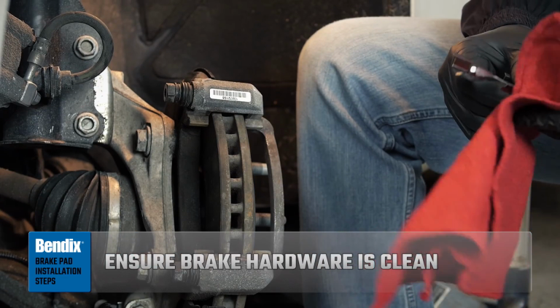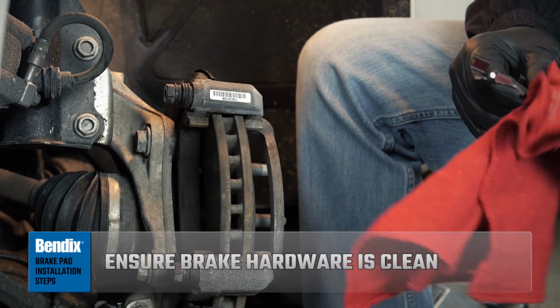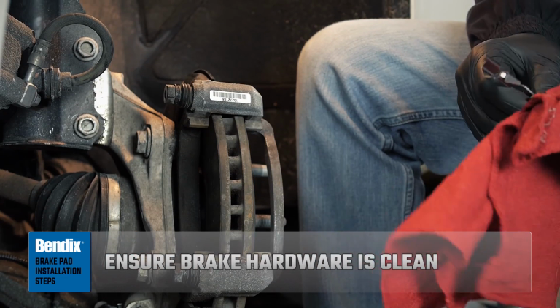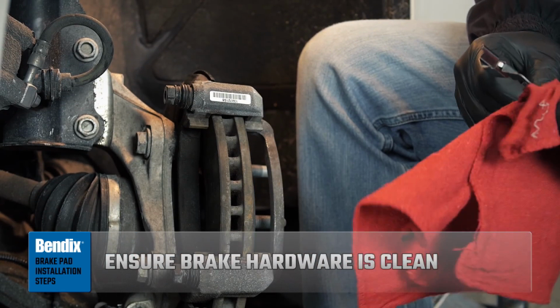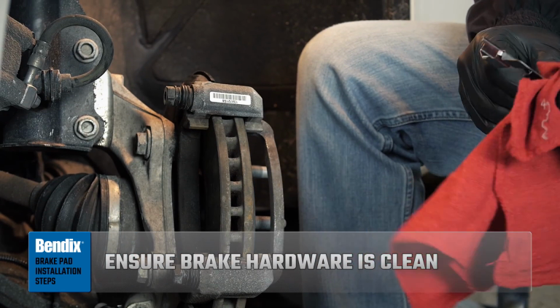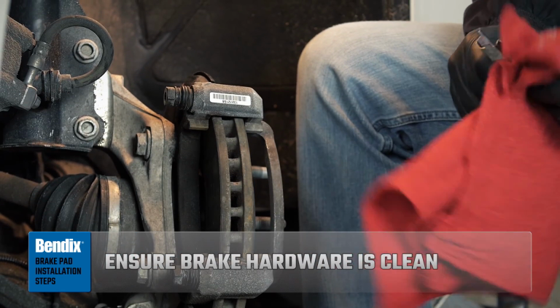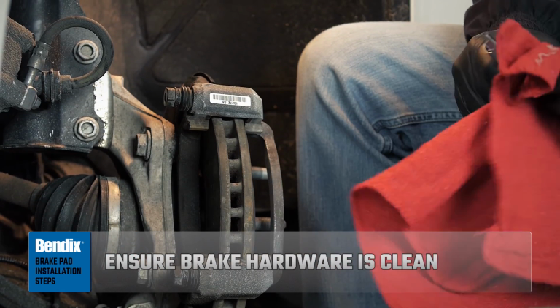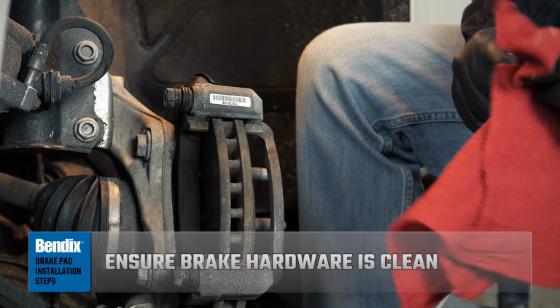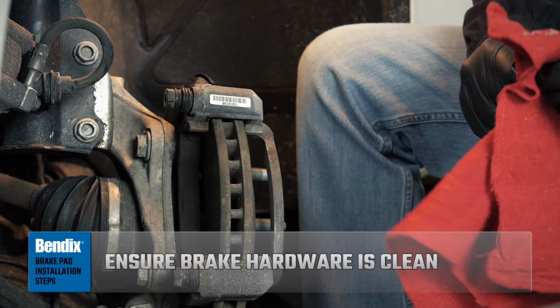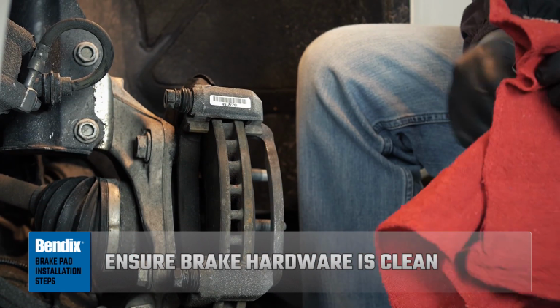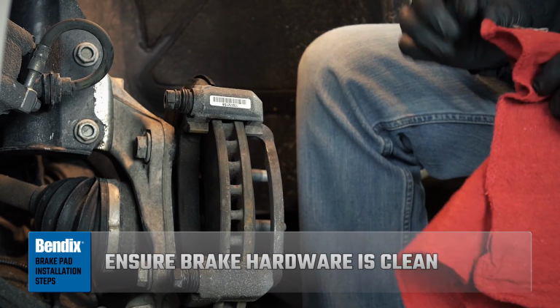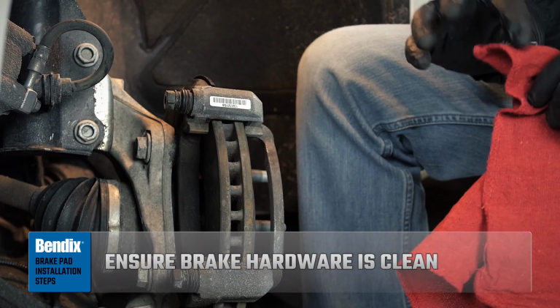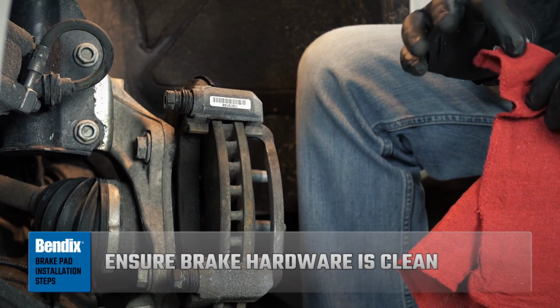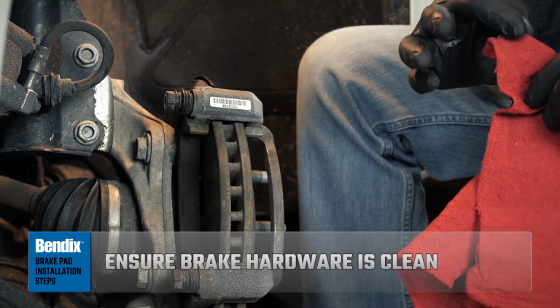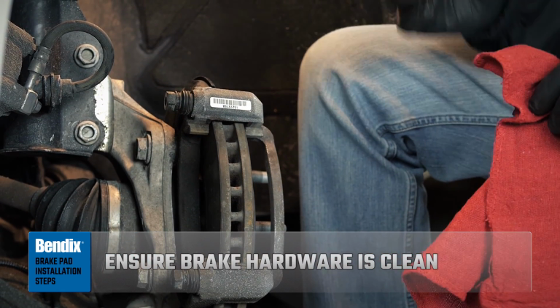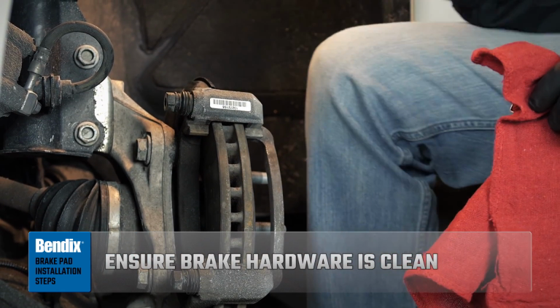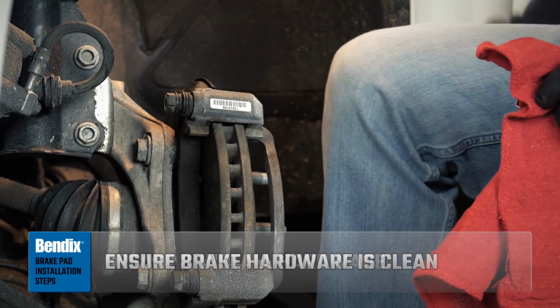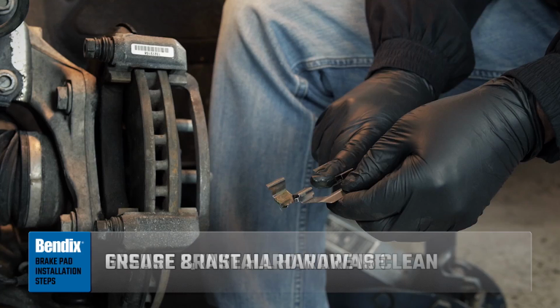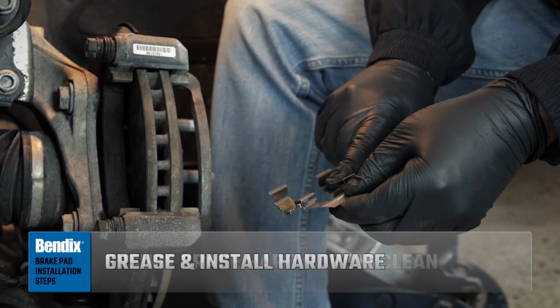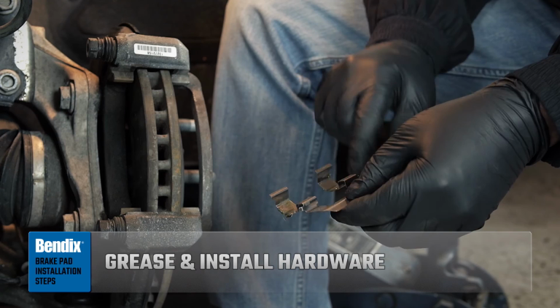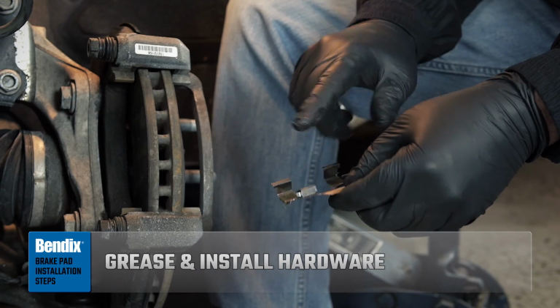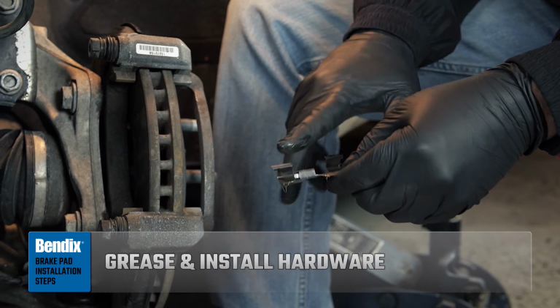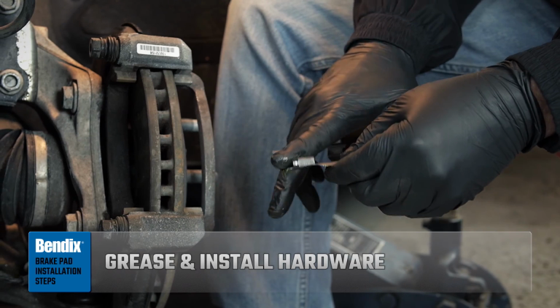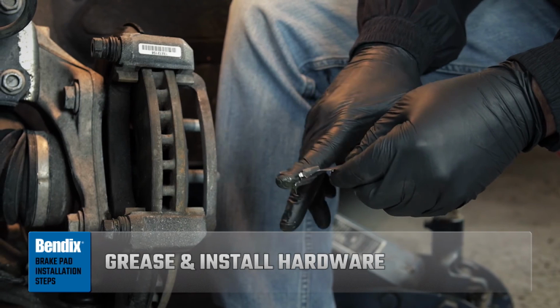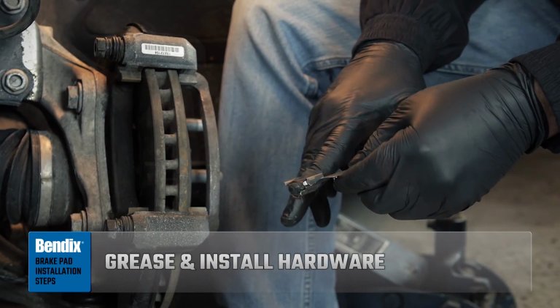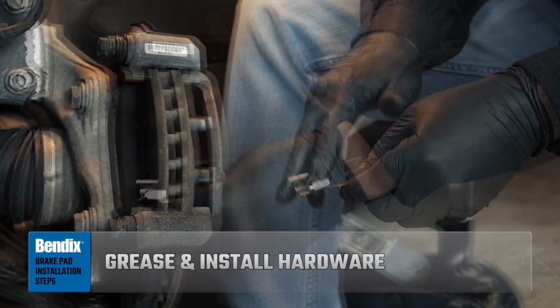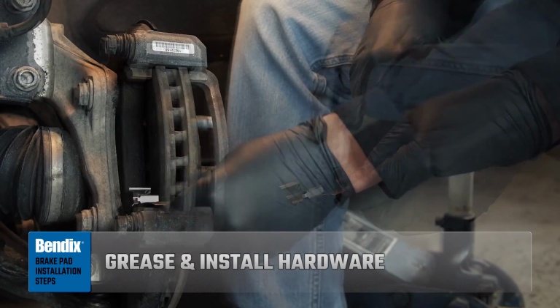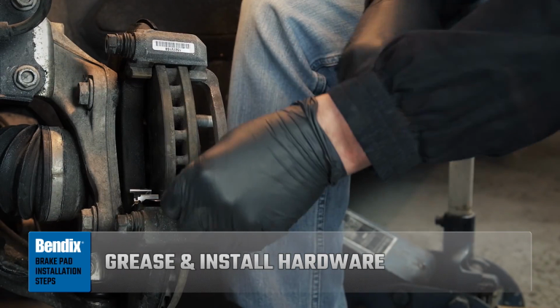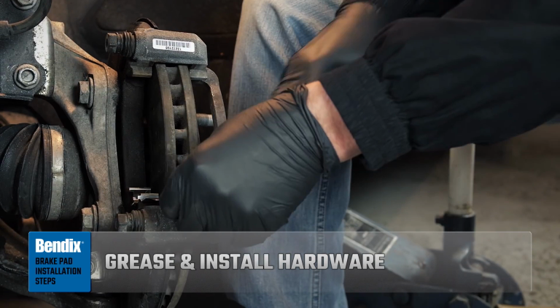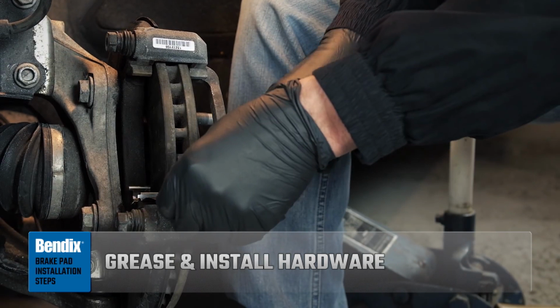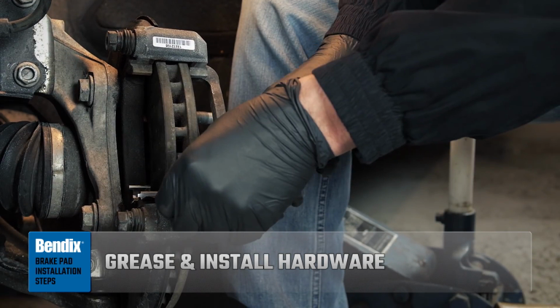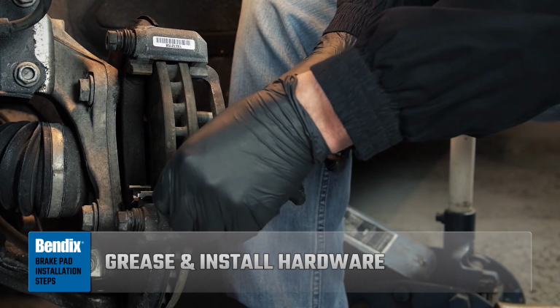Ensure the brake hardware mating surfaces are clean. Grease and install the new abutment hardware.